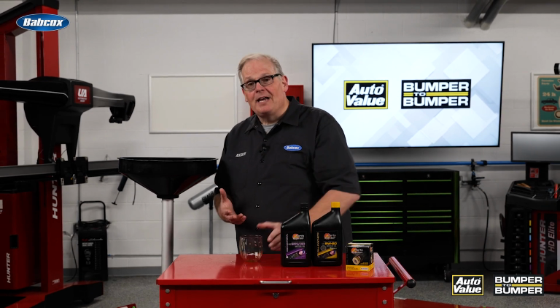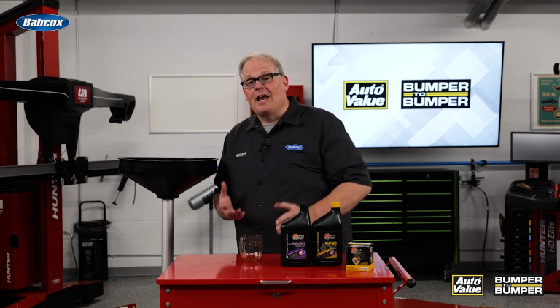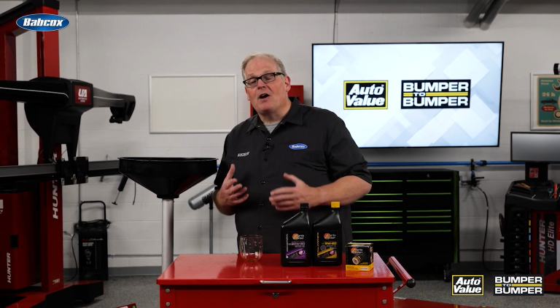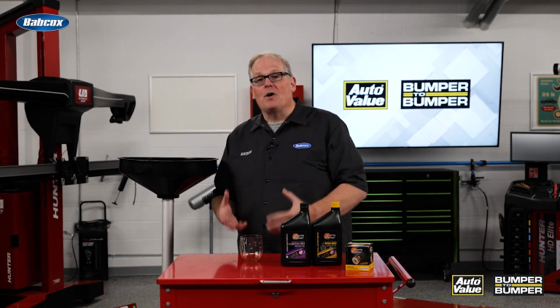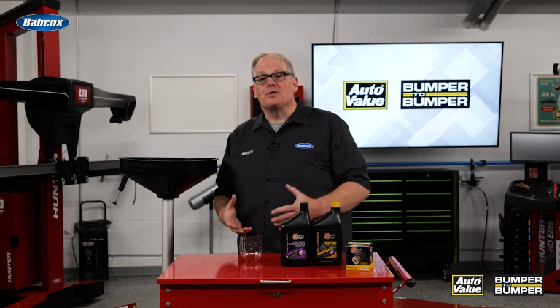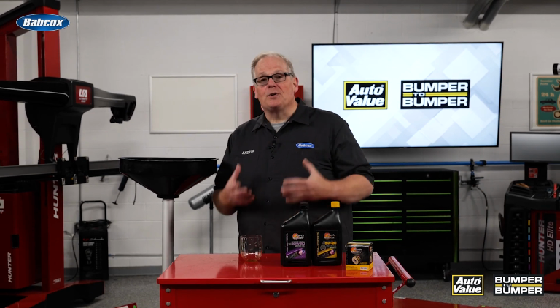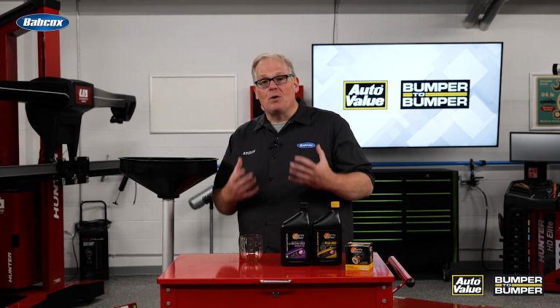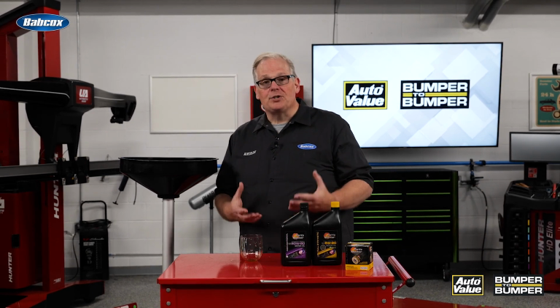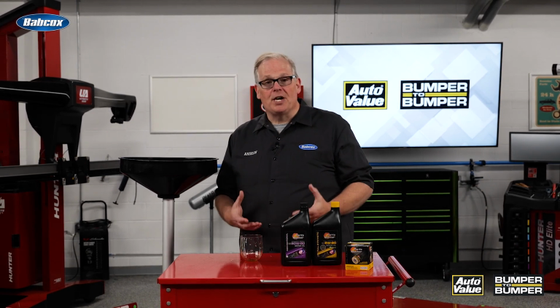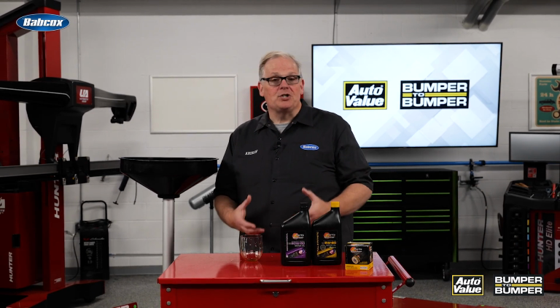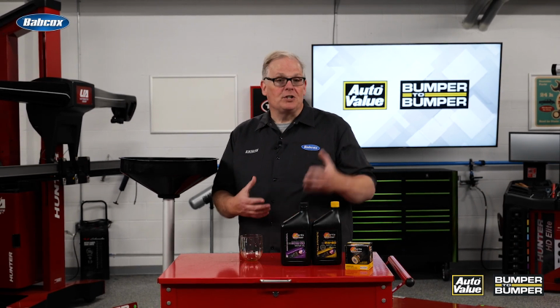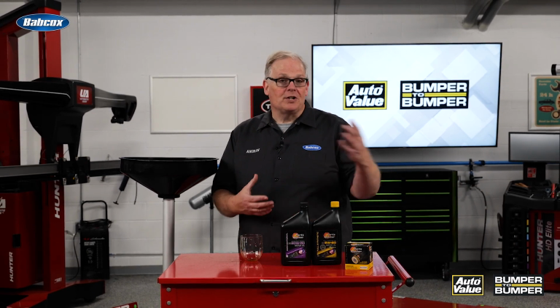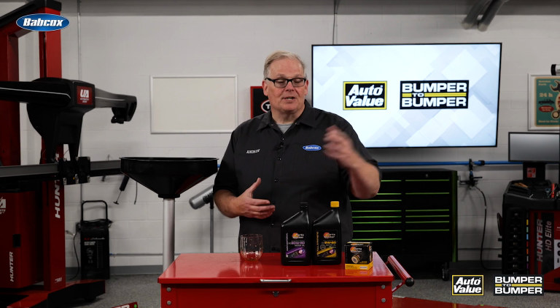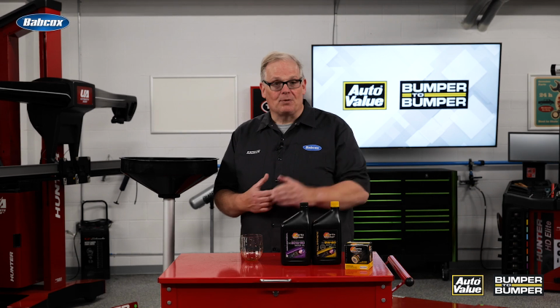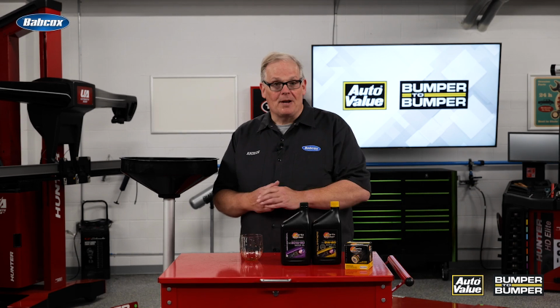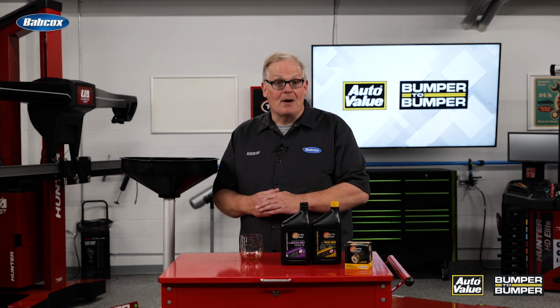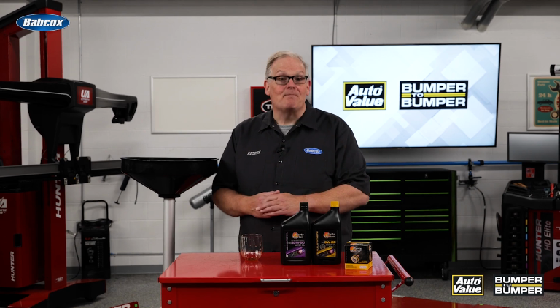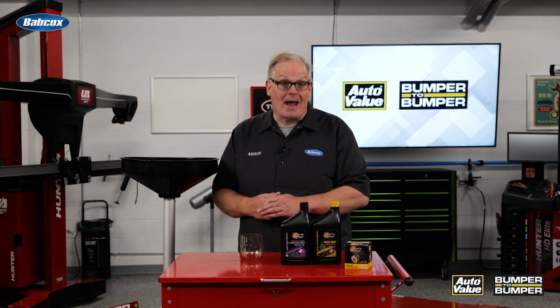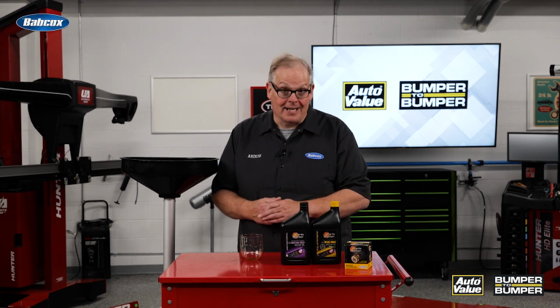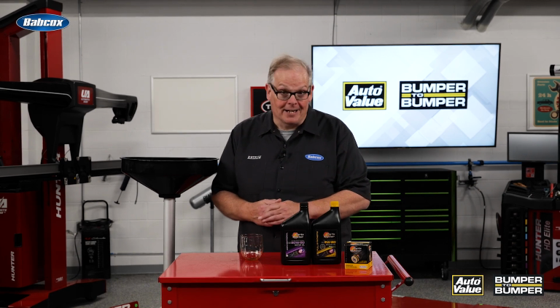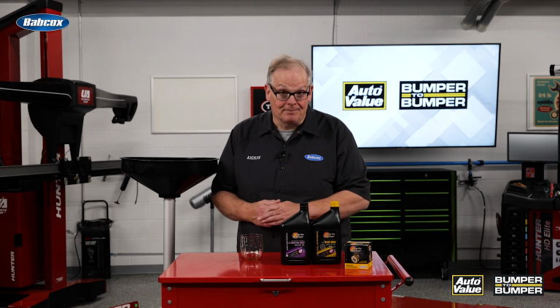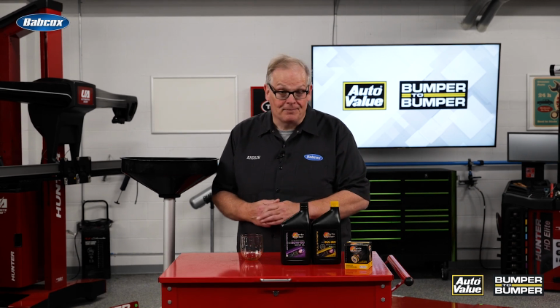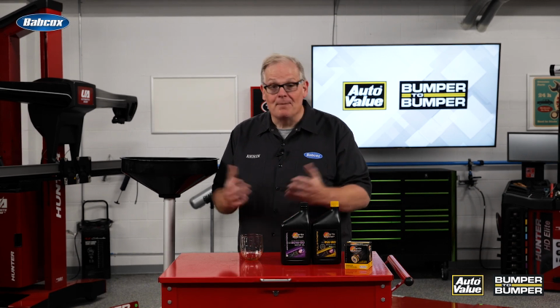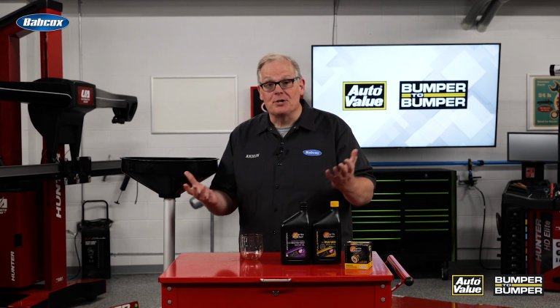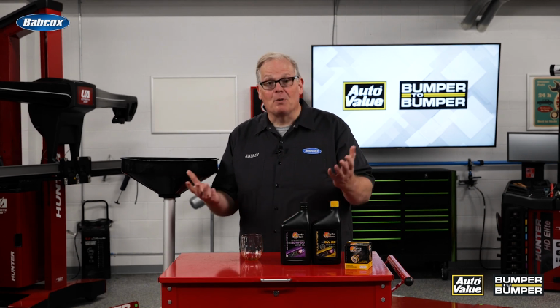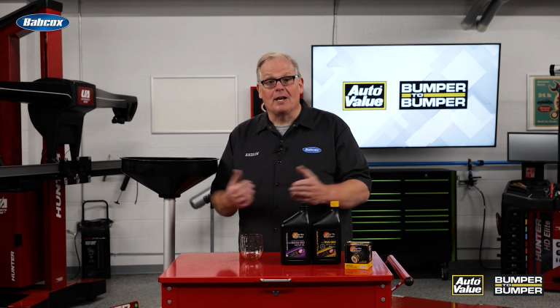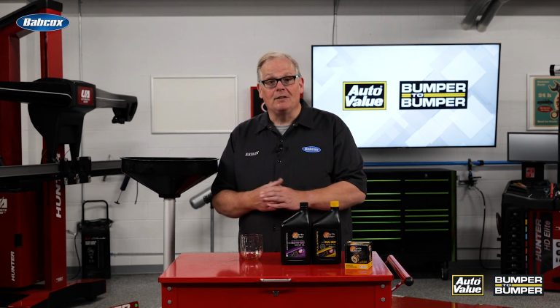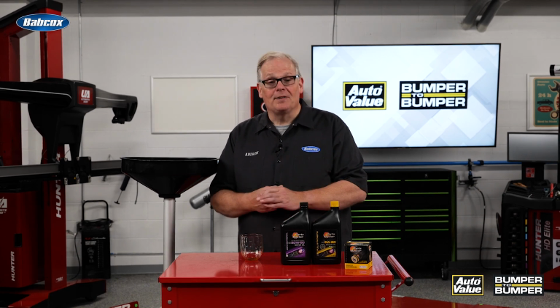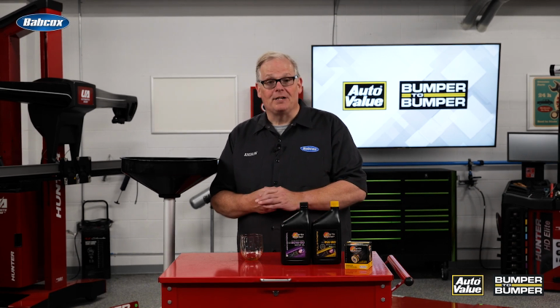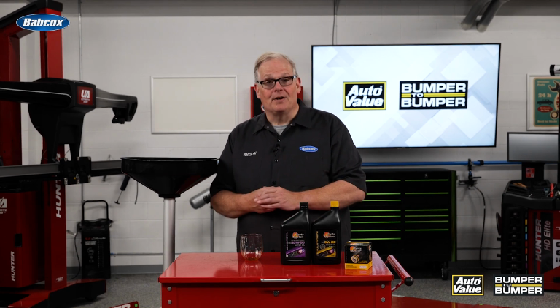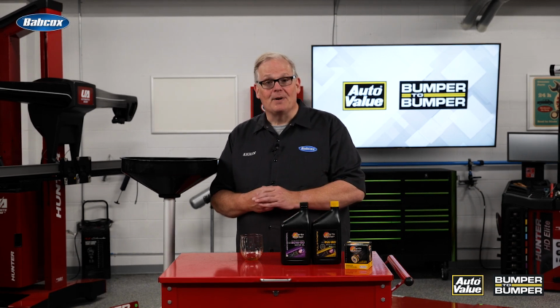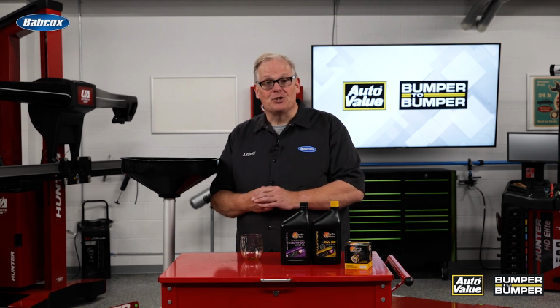Keep that in mind and always check the service information for how to change the oil and the overall capacities. This way you'll get the most oil out and put the right amount back in. I'm Andrew Markell — thank you very much.